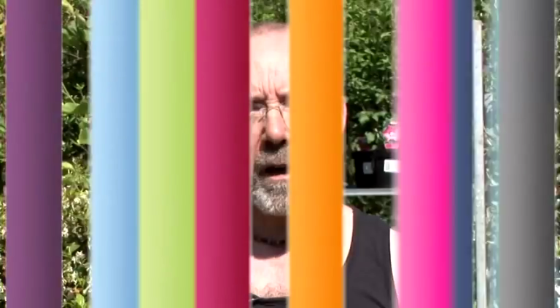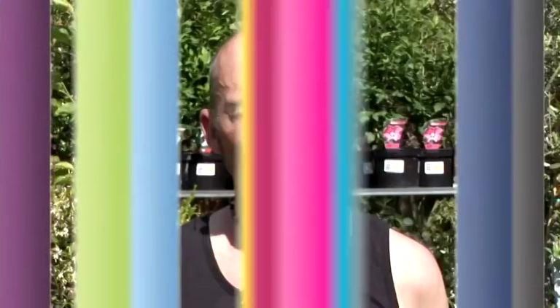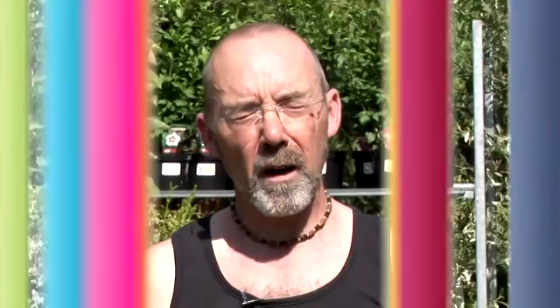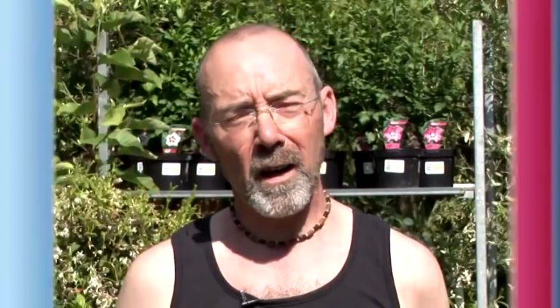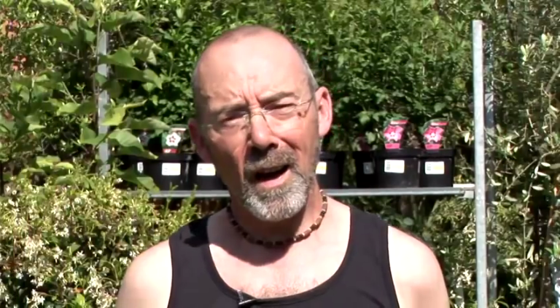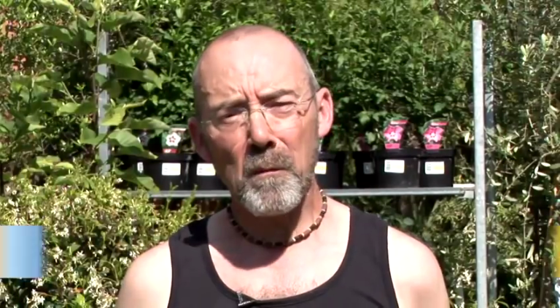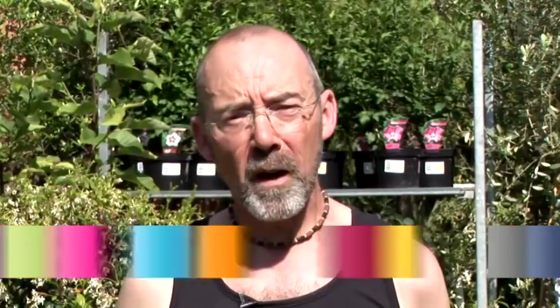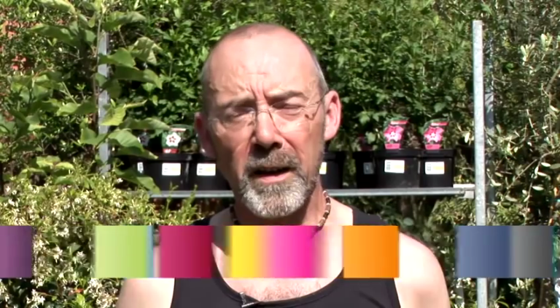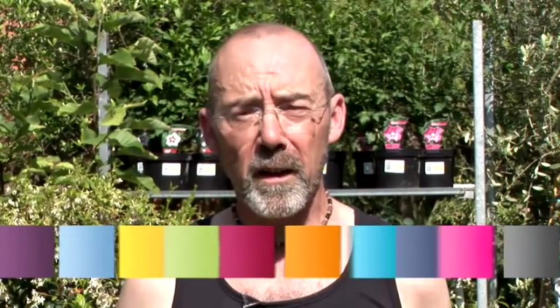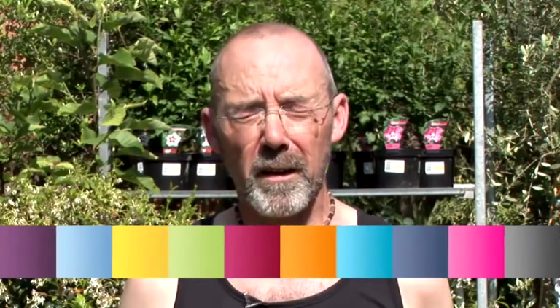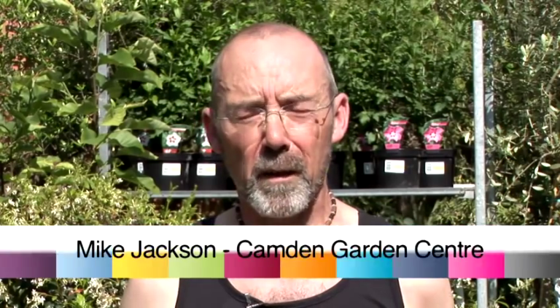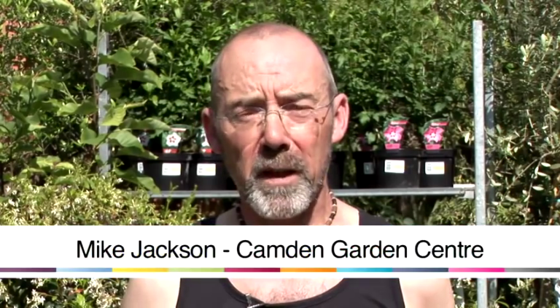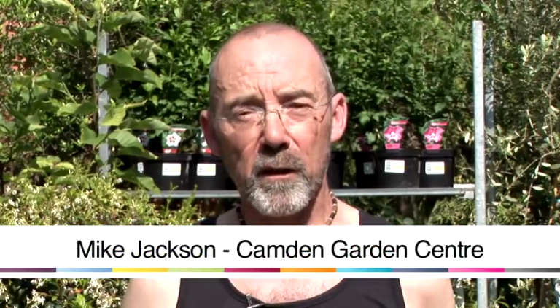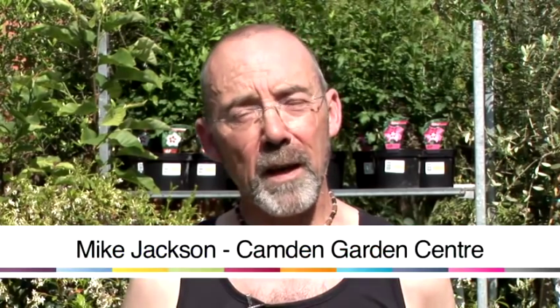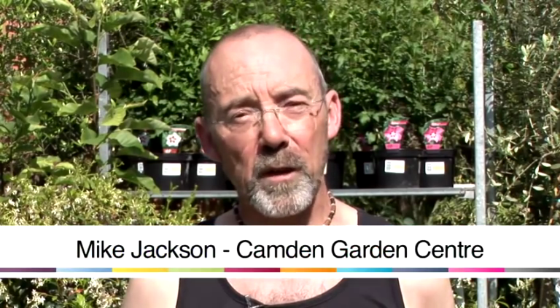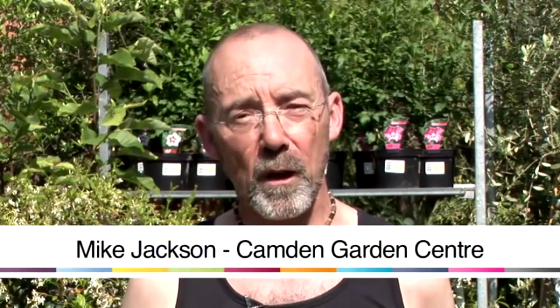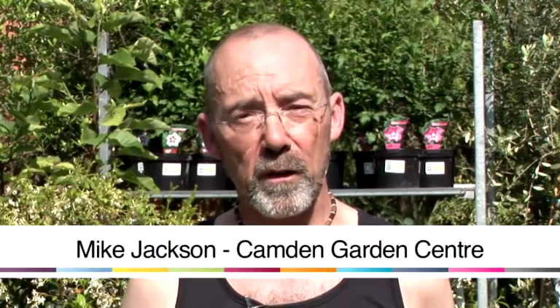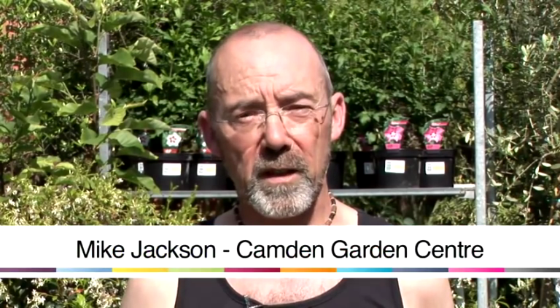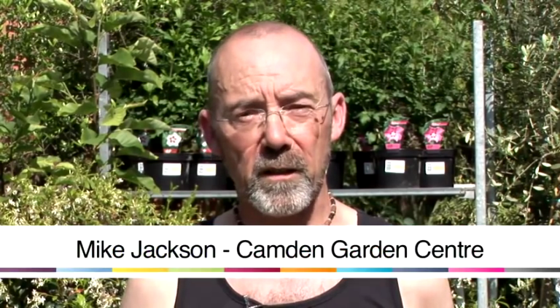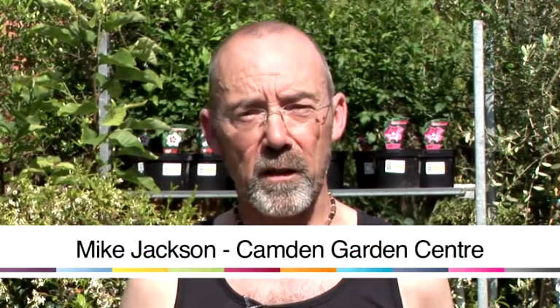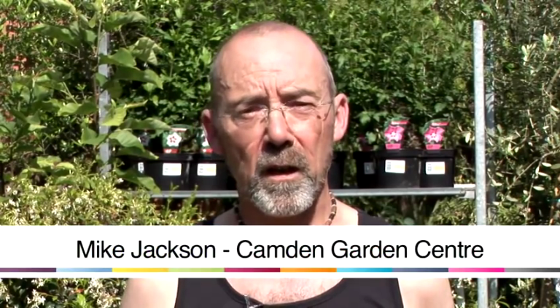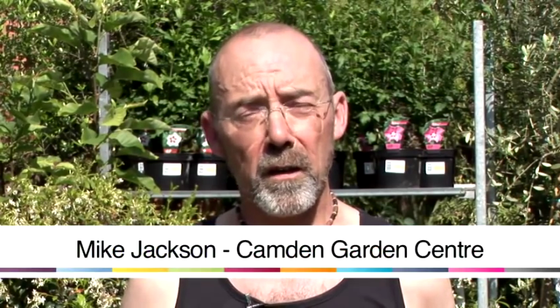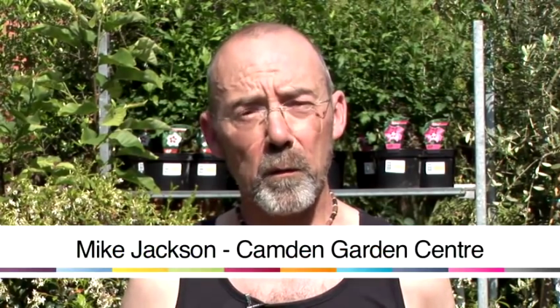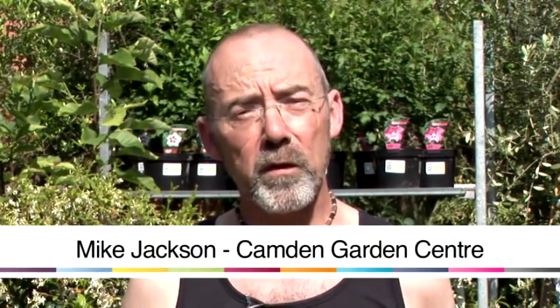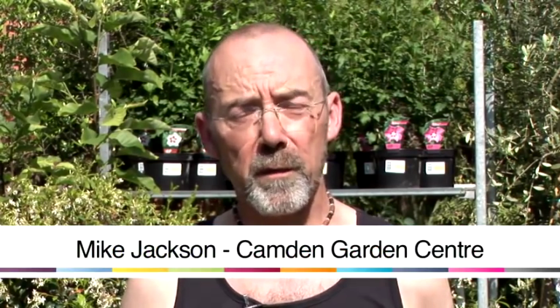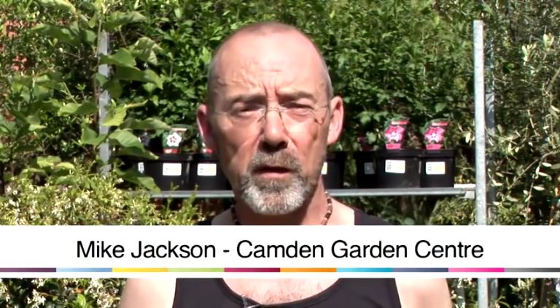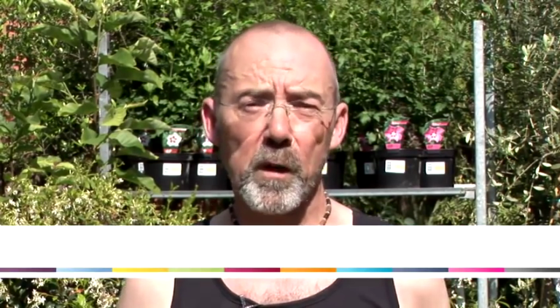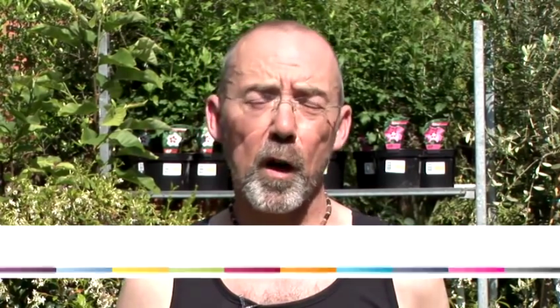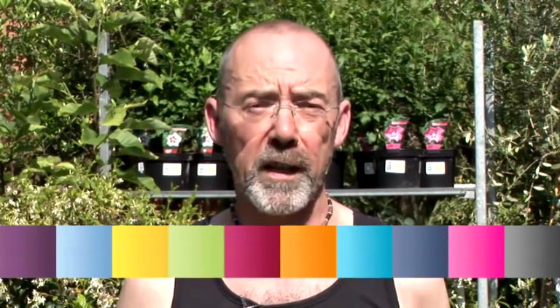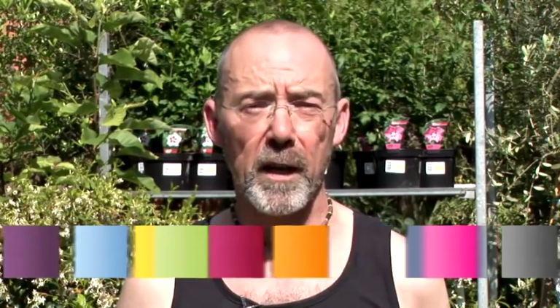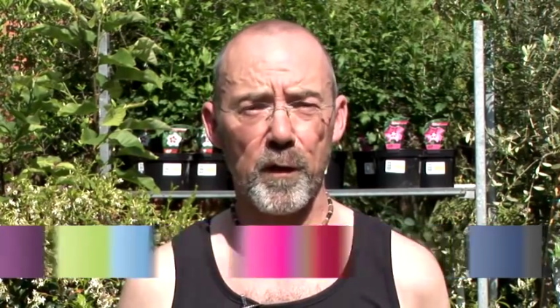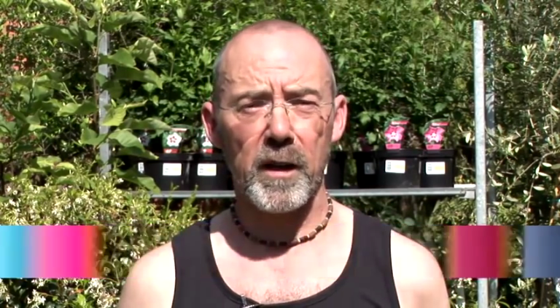Hi, I'm Mike and I'm here at Camden Garden Centre and I'm going to give you some gardening advice.